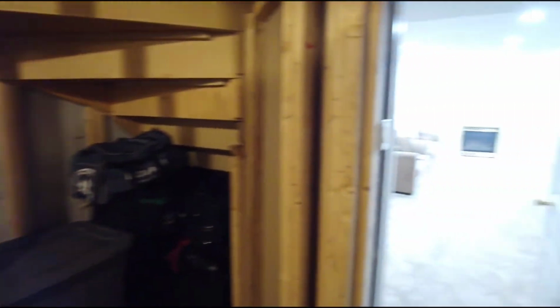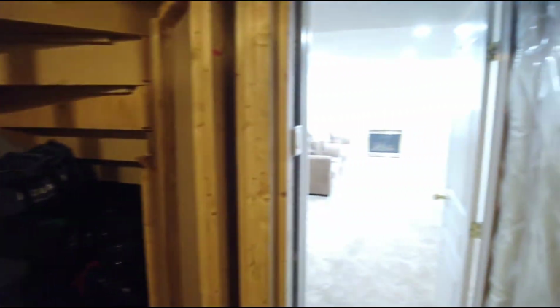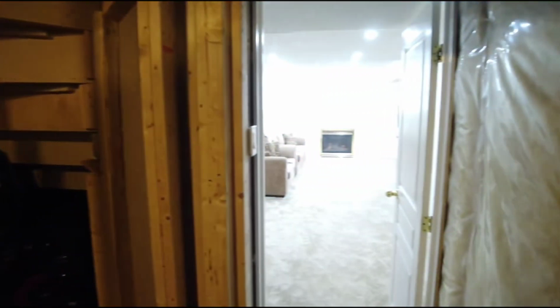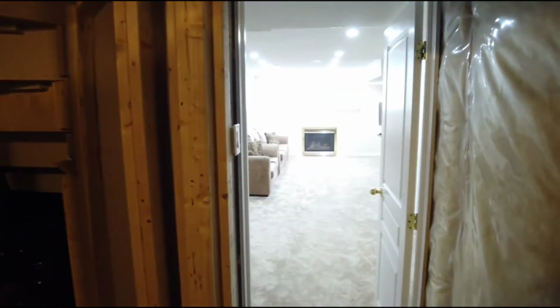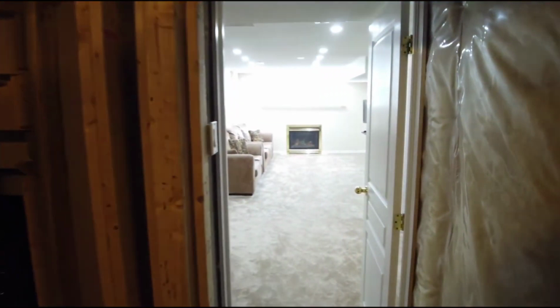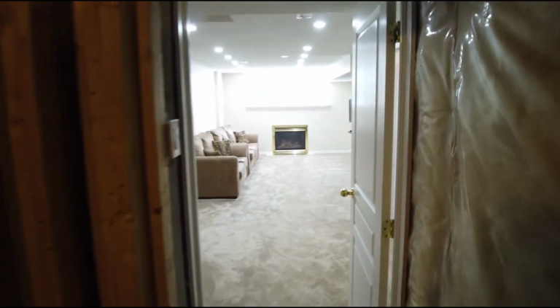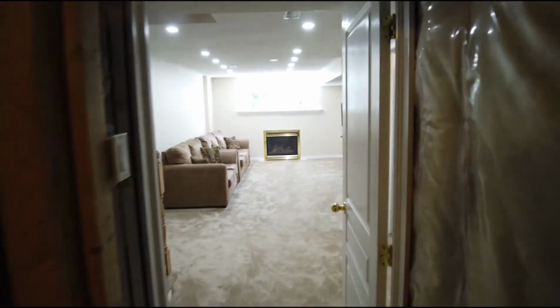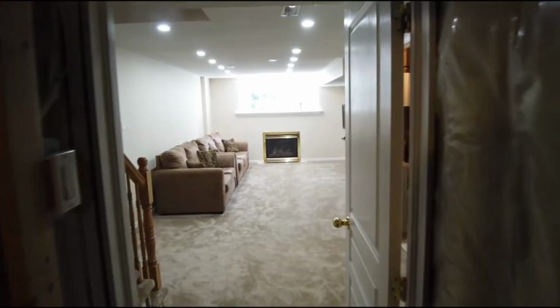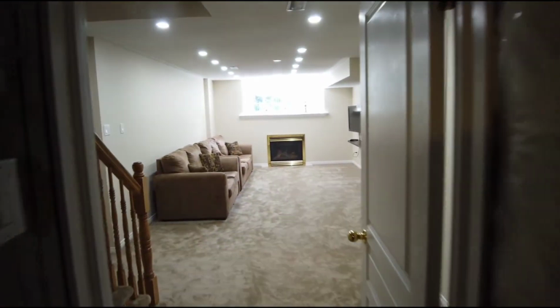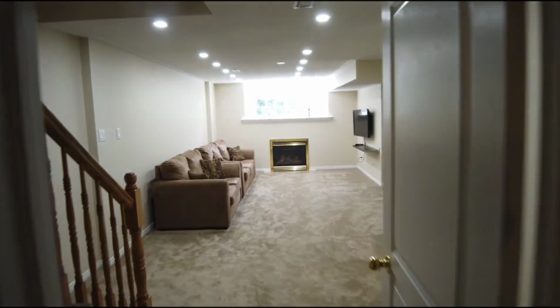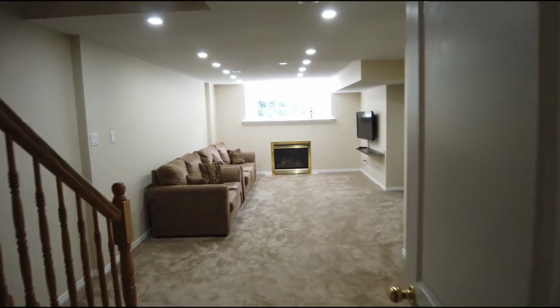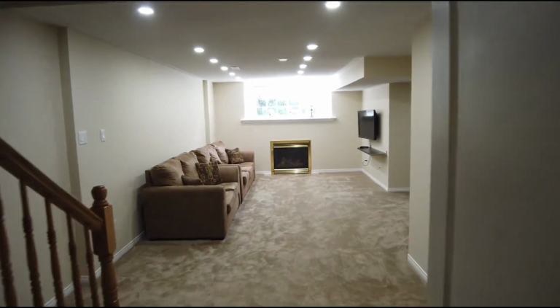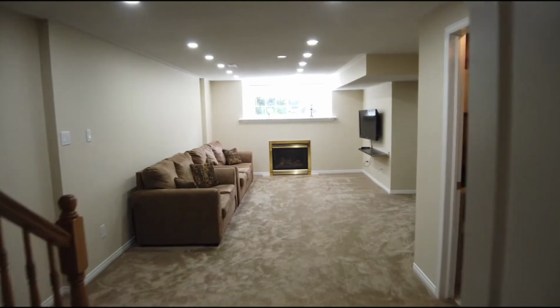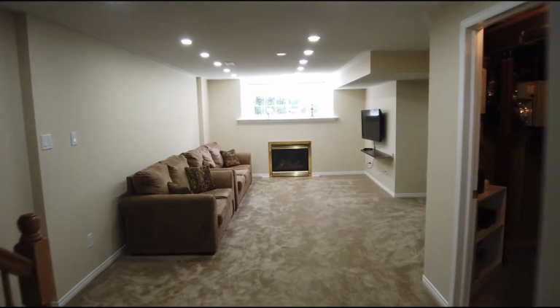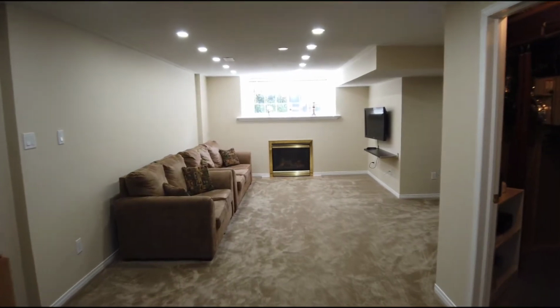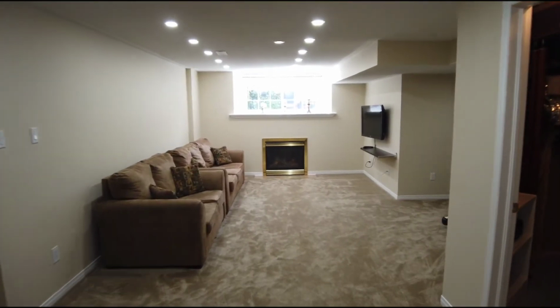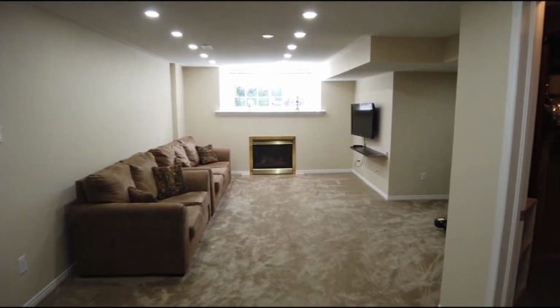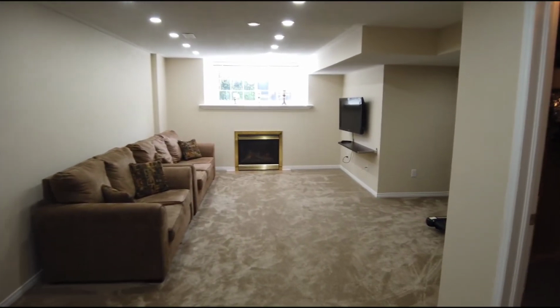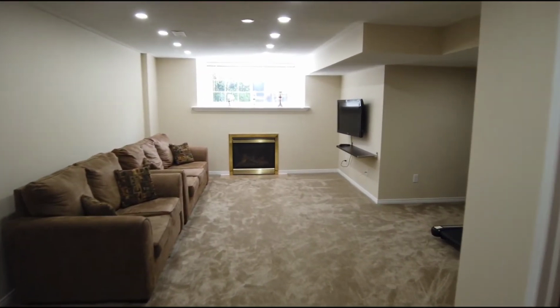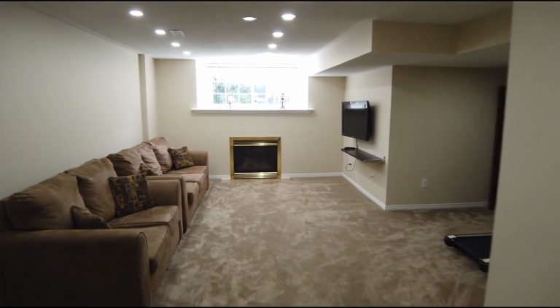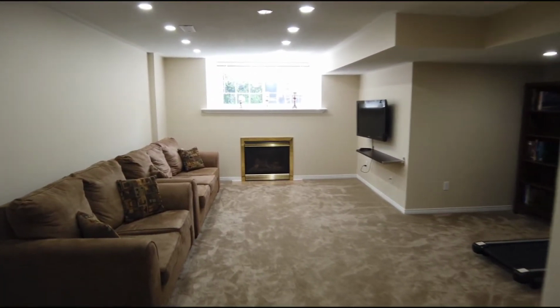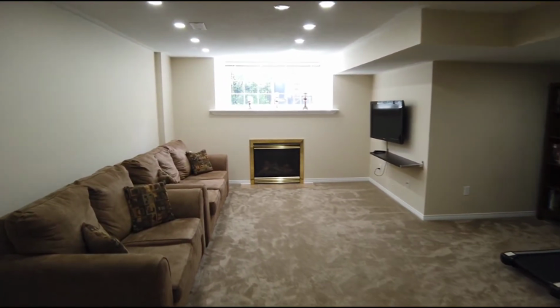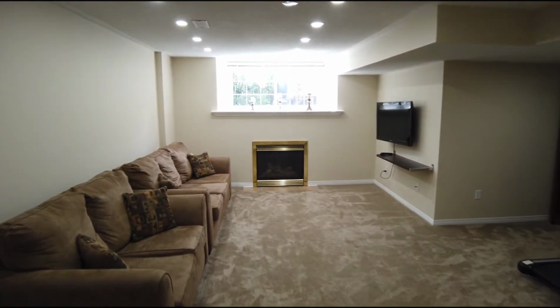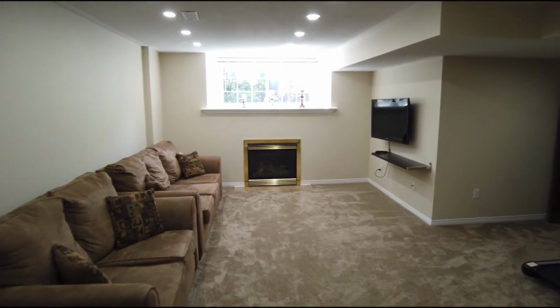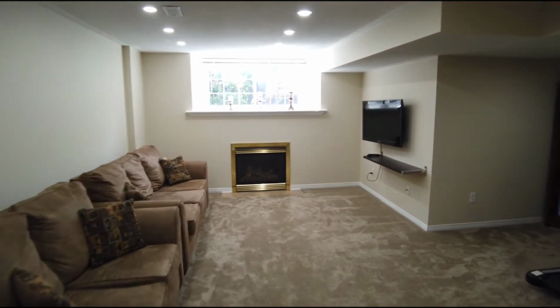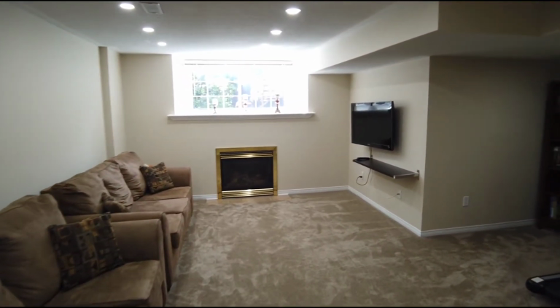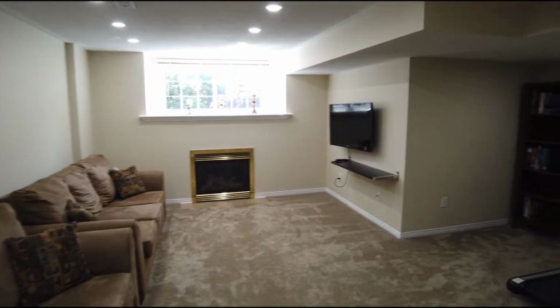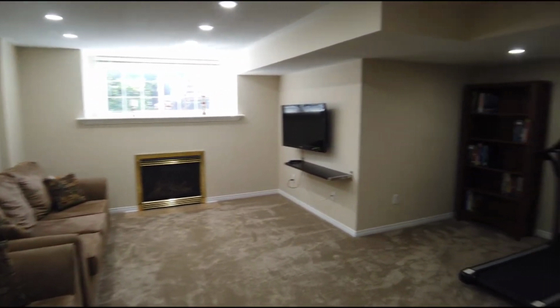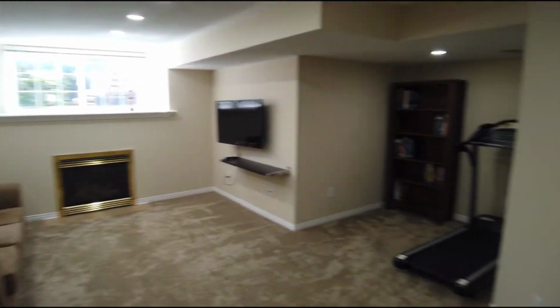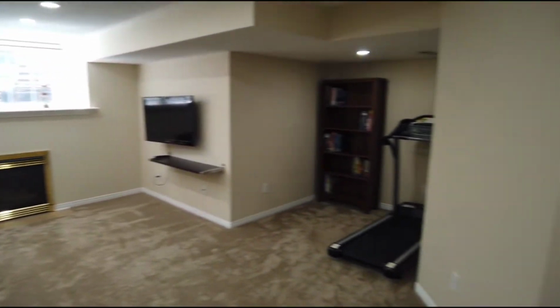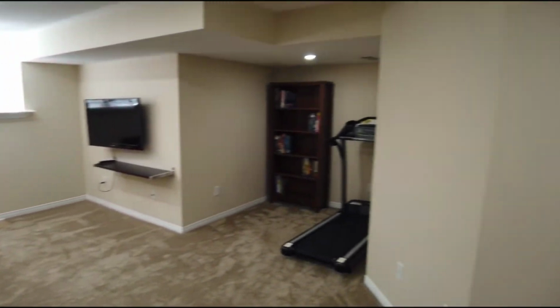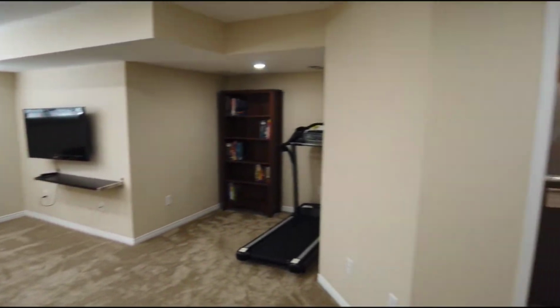So there you have it — I really hope you enjoyed the tour of 138 Stedman in Blossom Park.